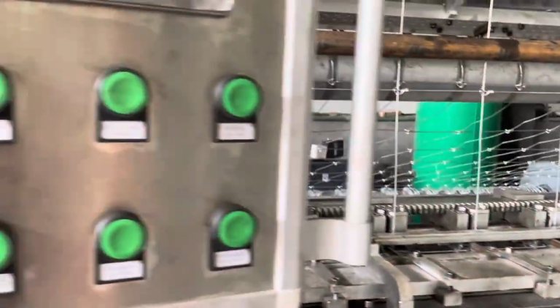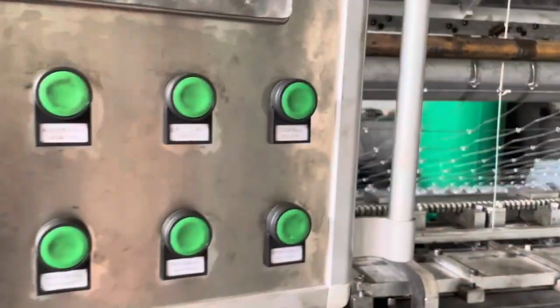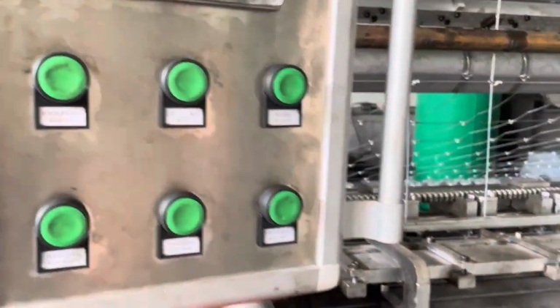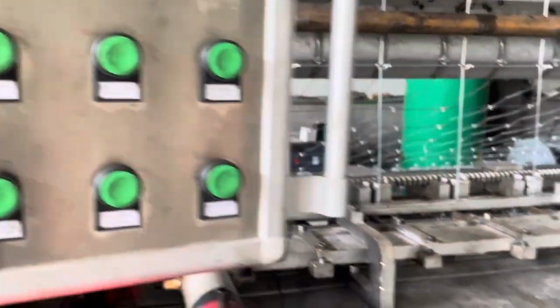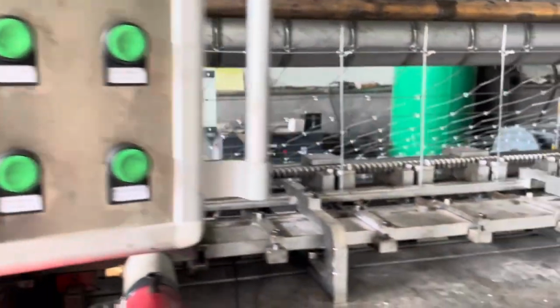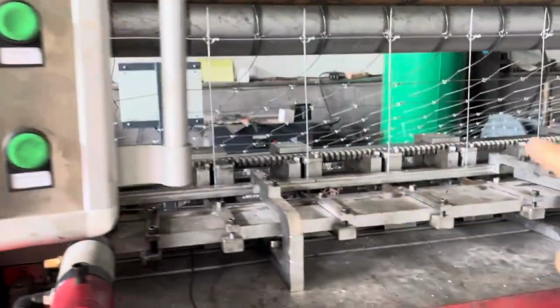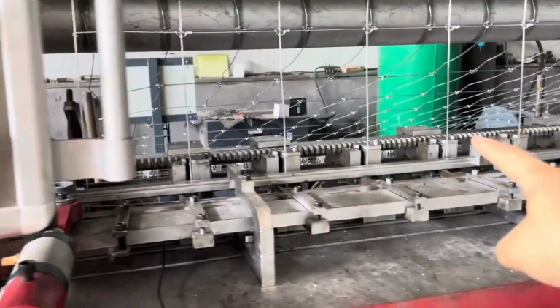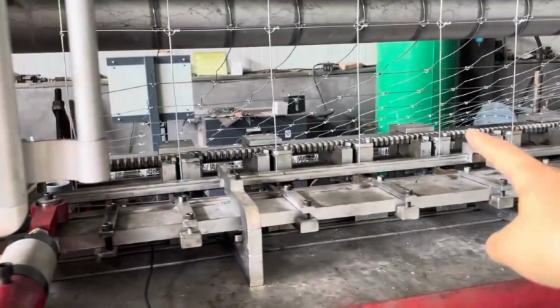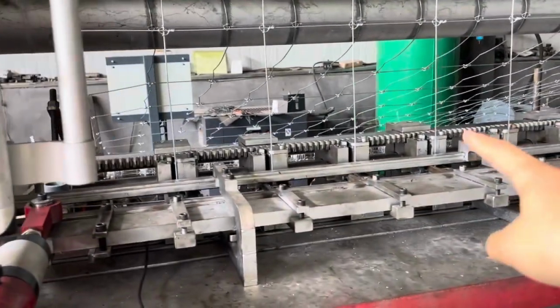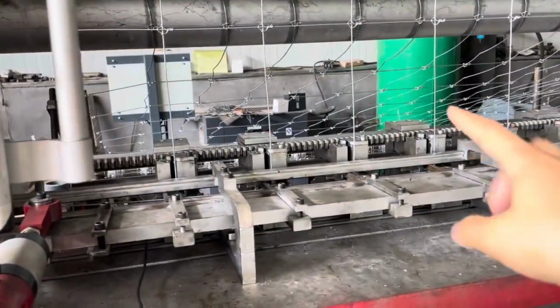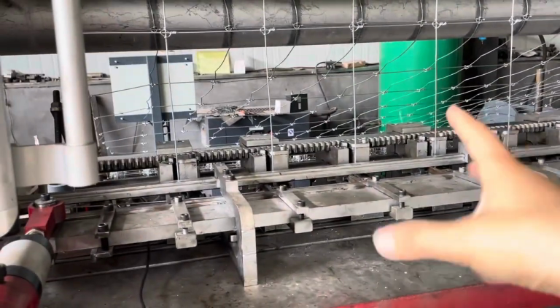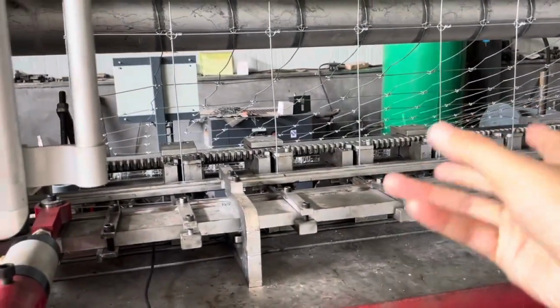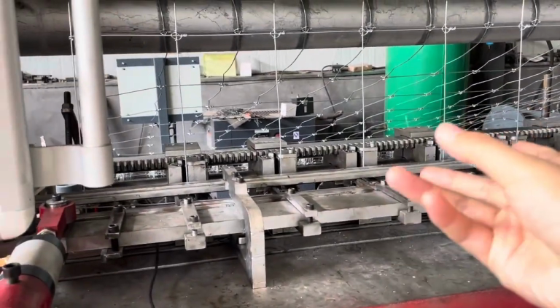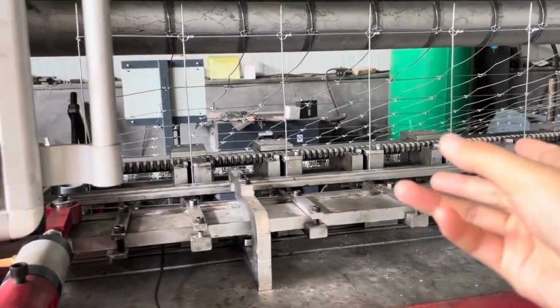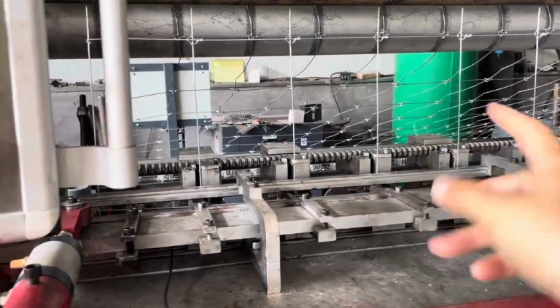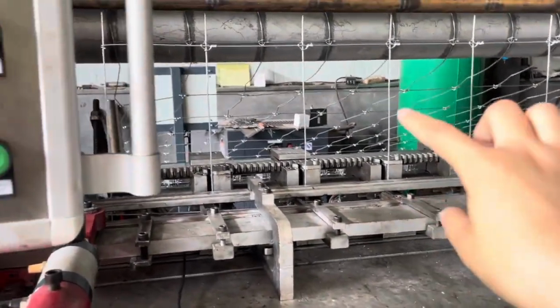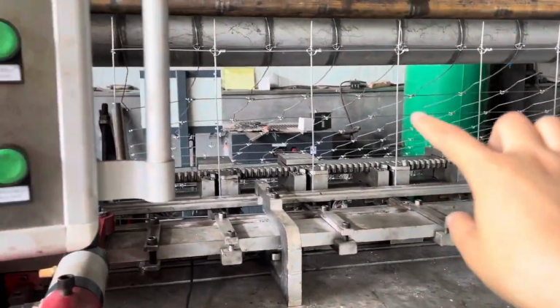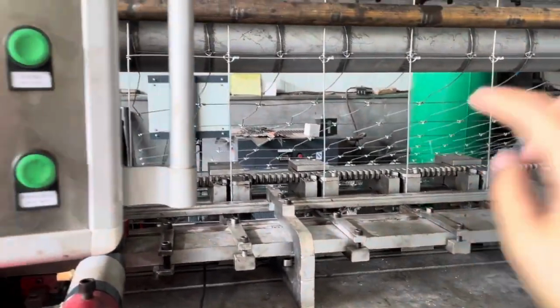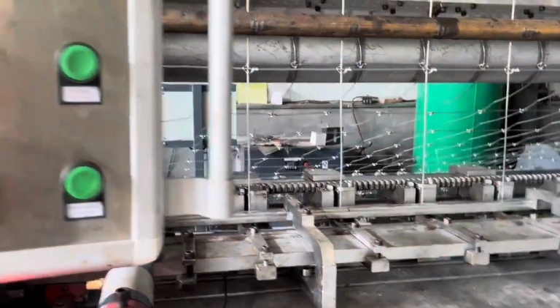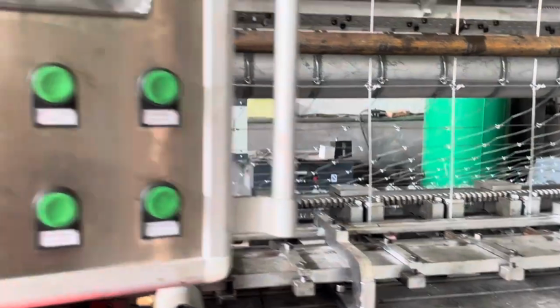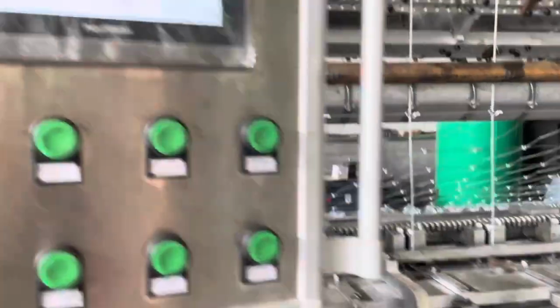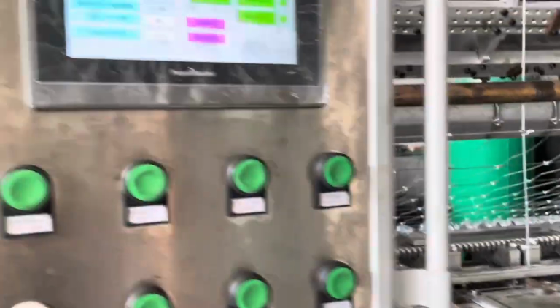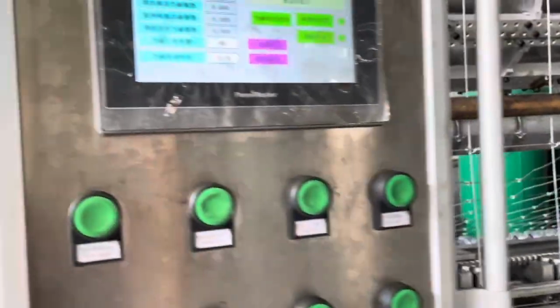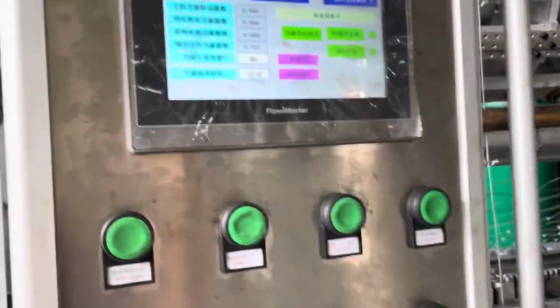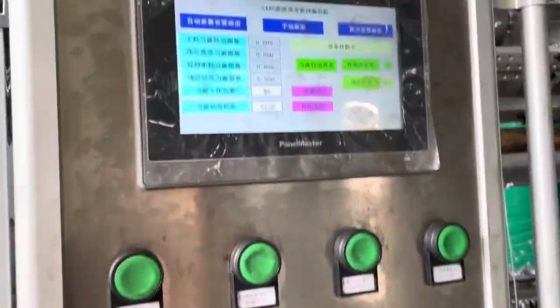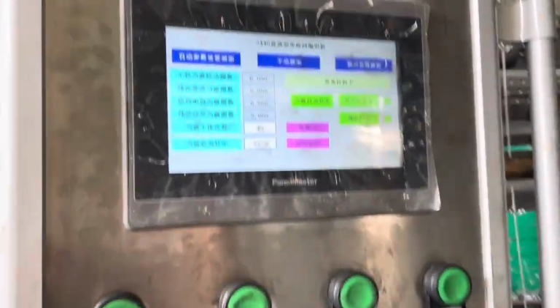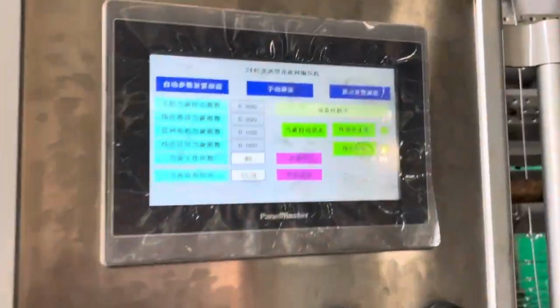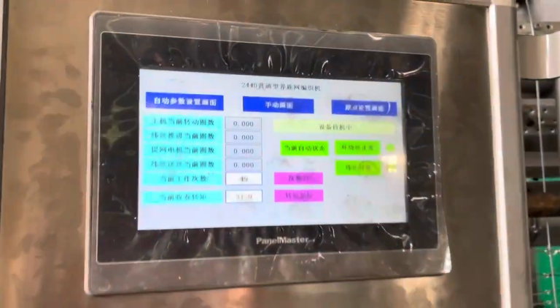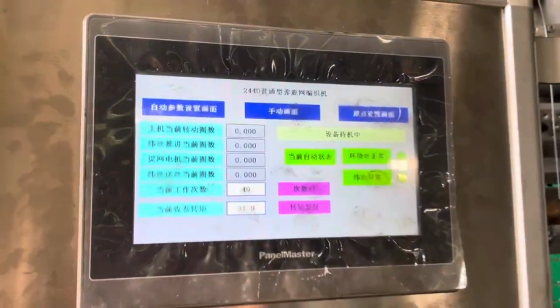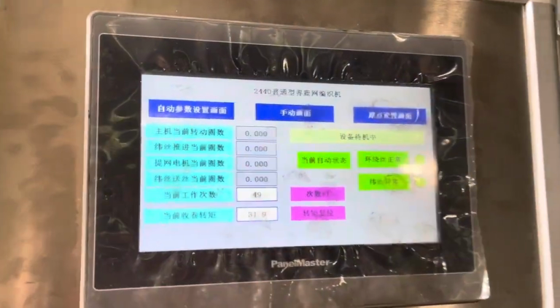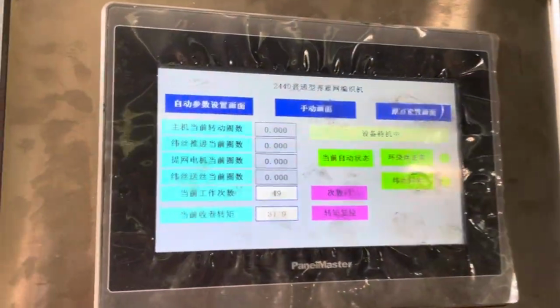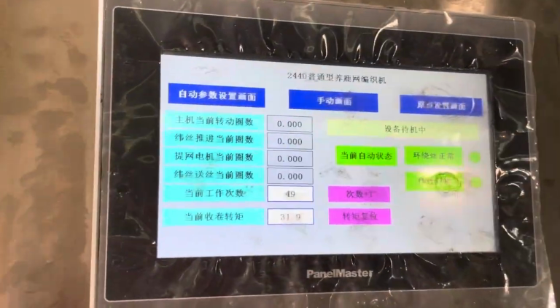One wire is finished. That's why this machine is stopped. One wire is finished, and this is called the wire.